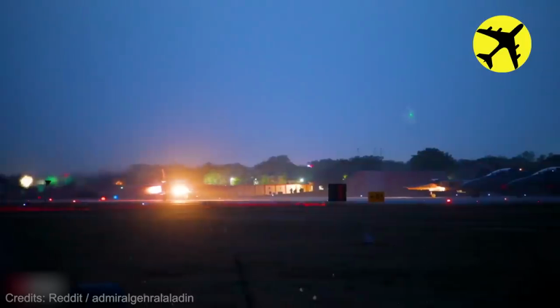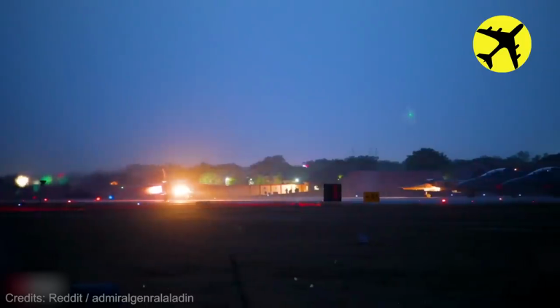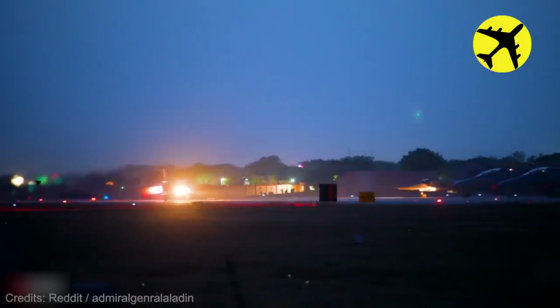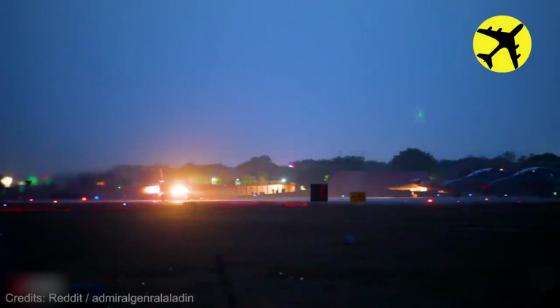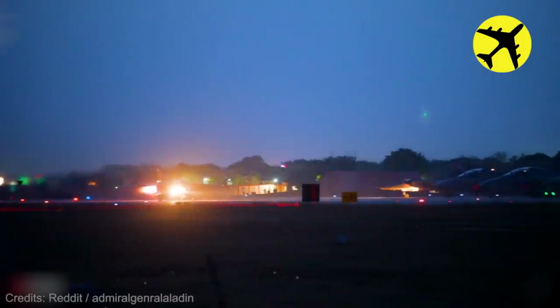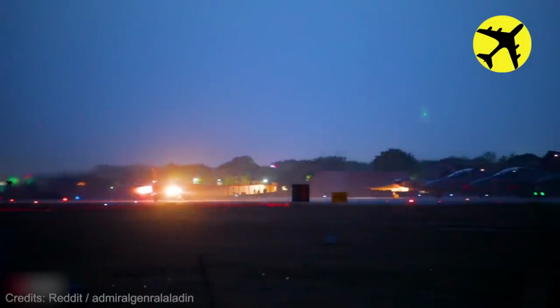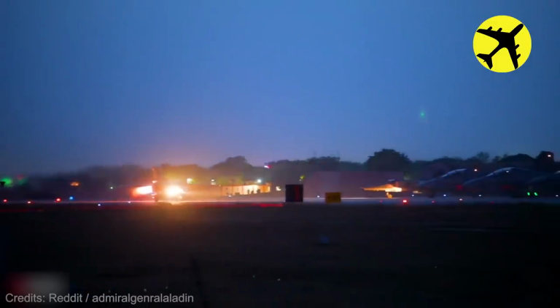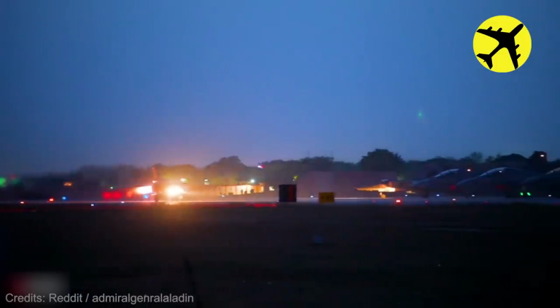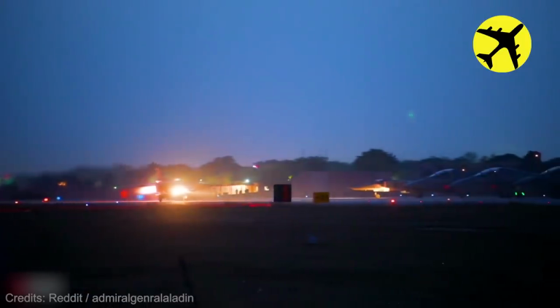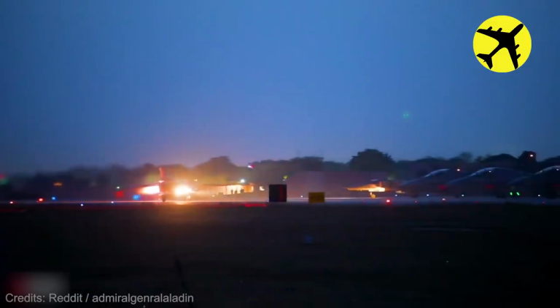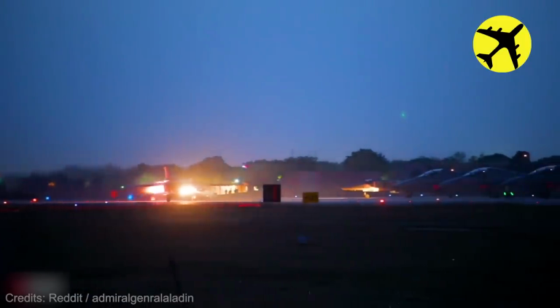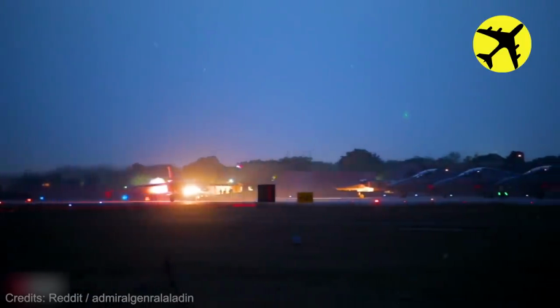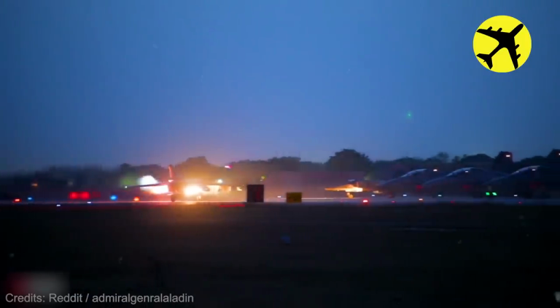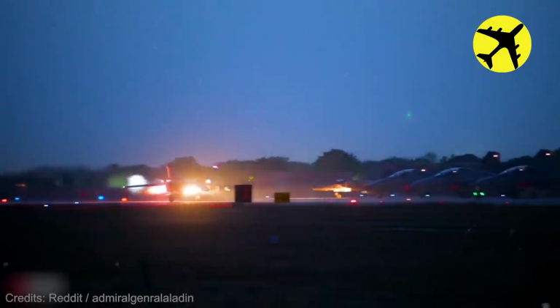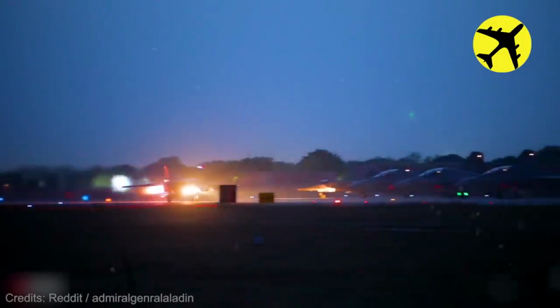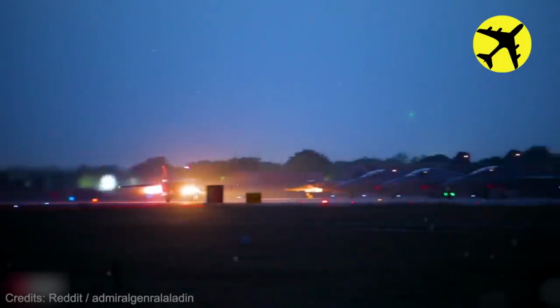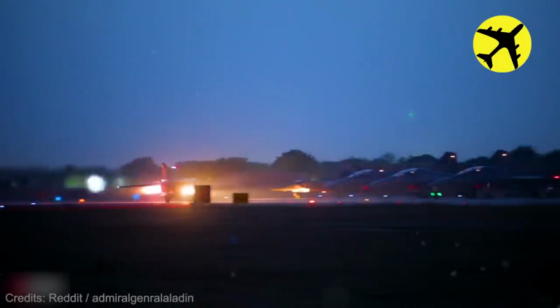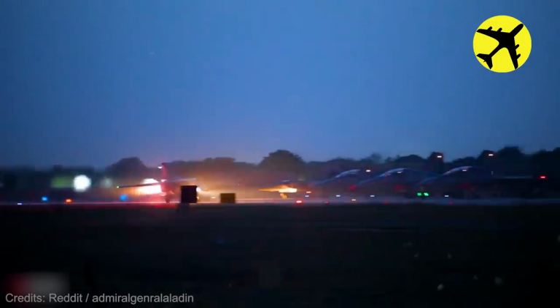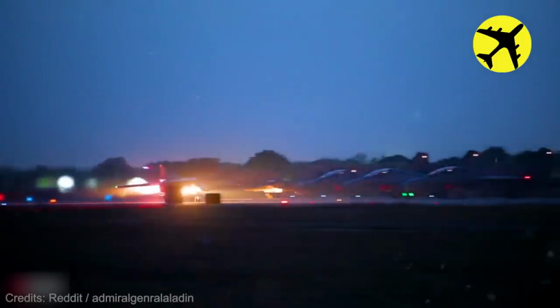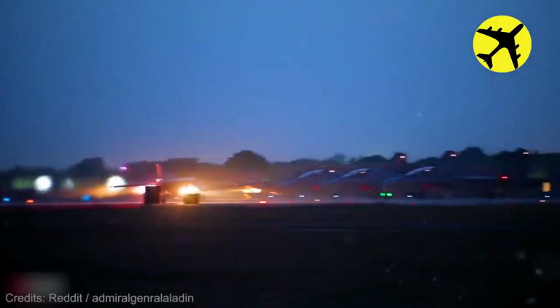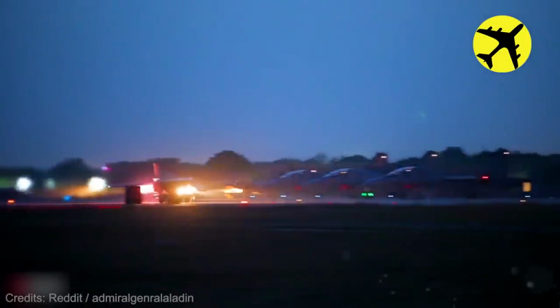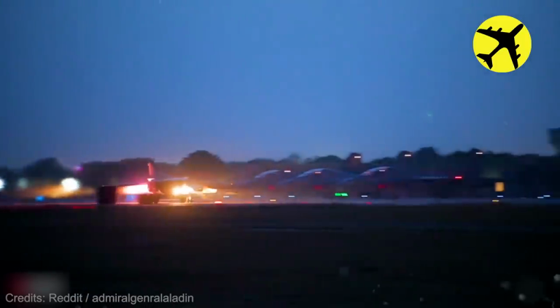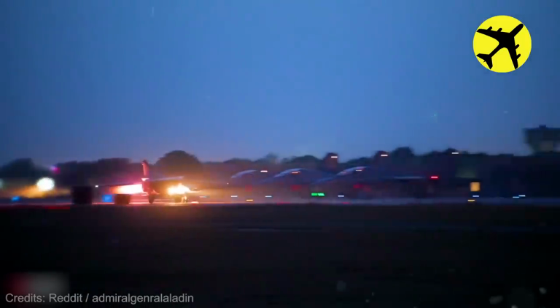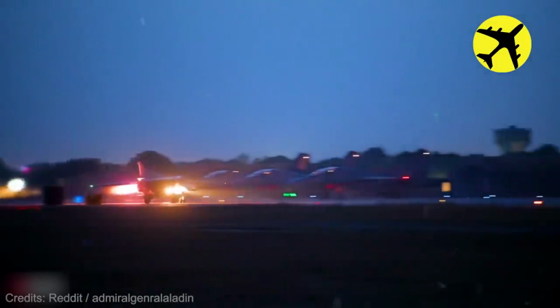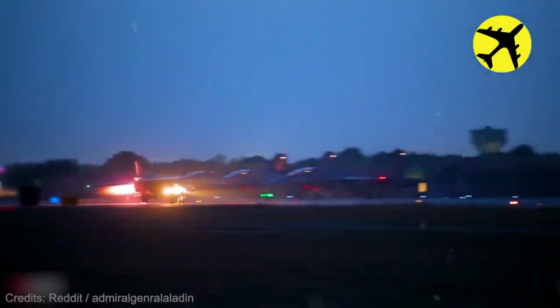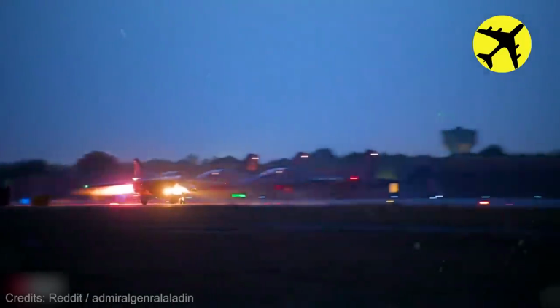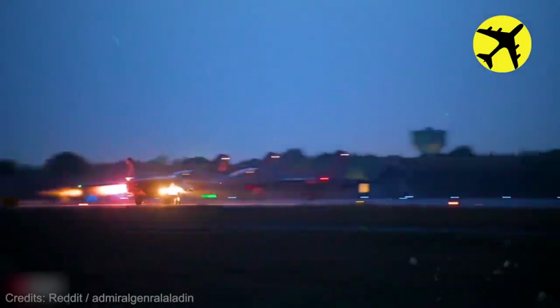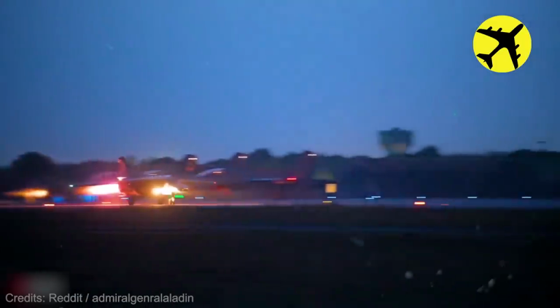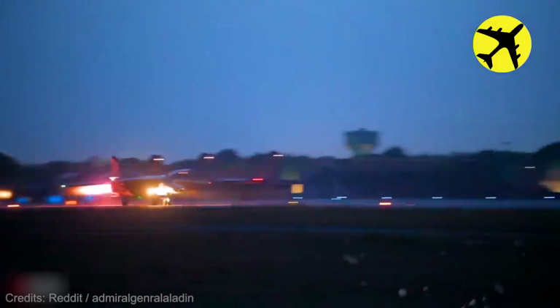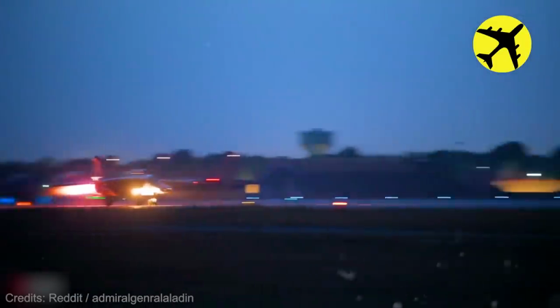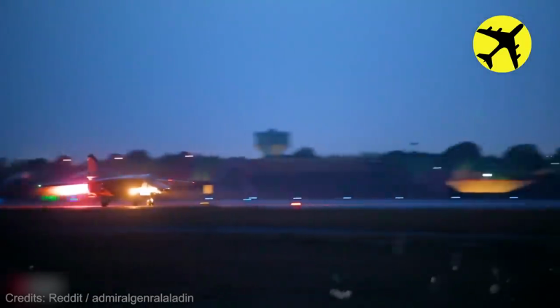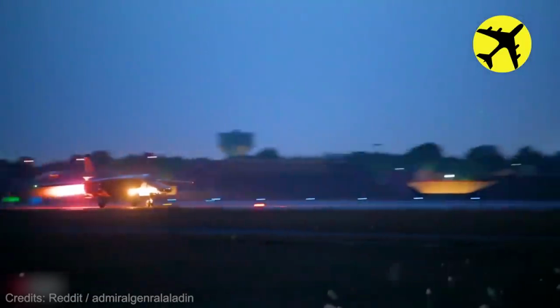Here is a MiG-27 operated by the Indian Air Force taking off during the night.